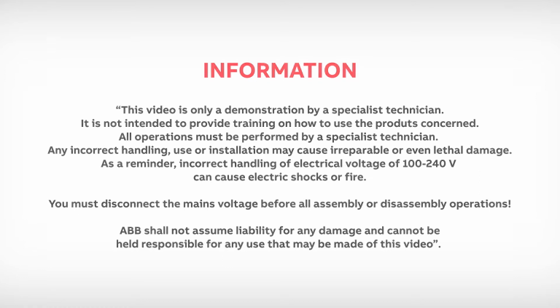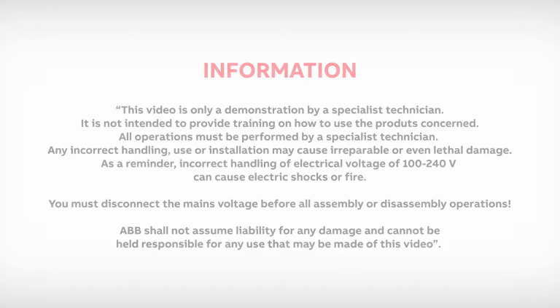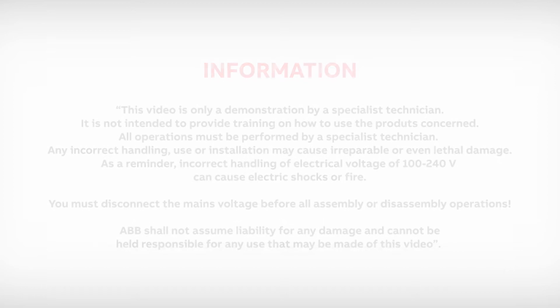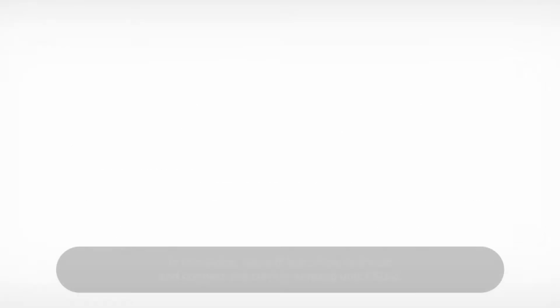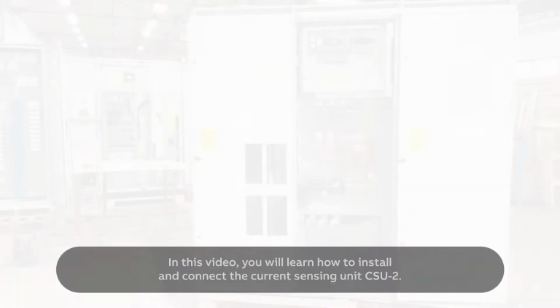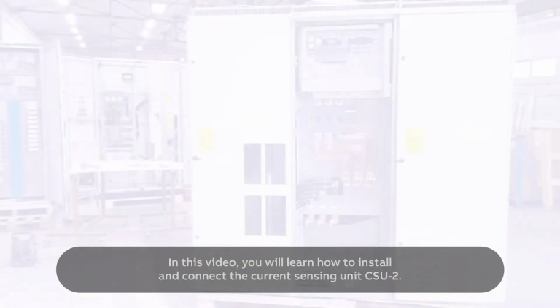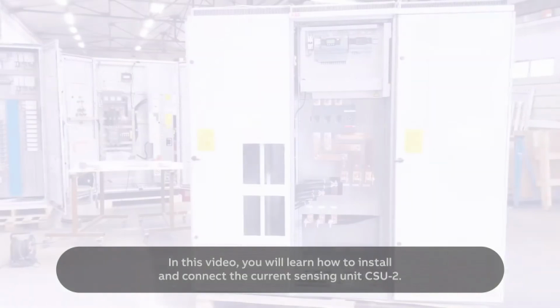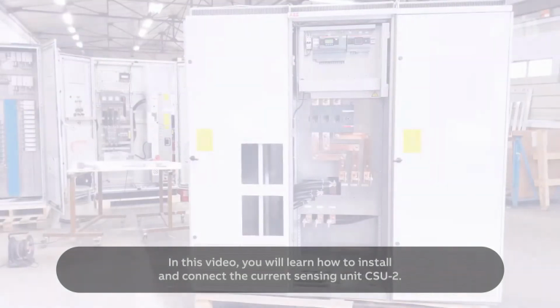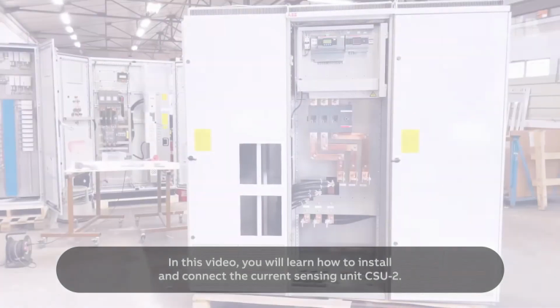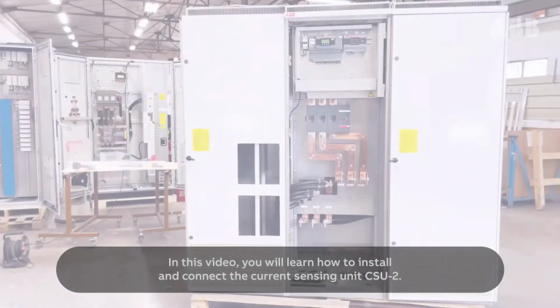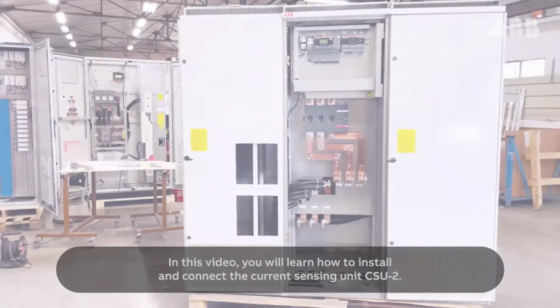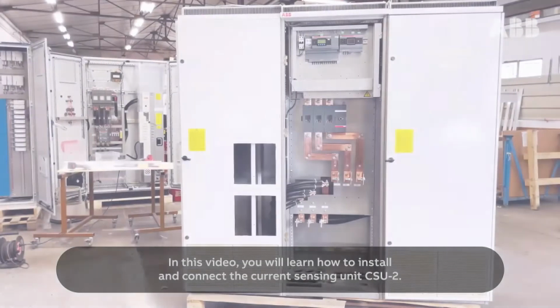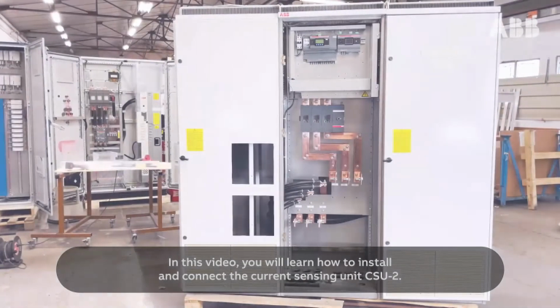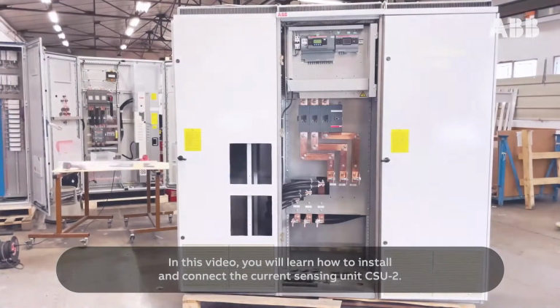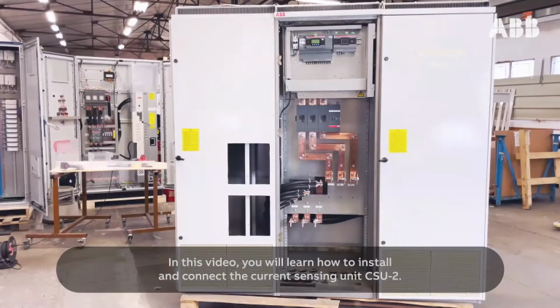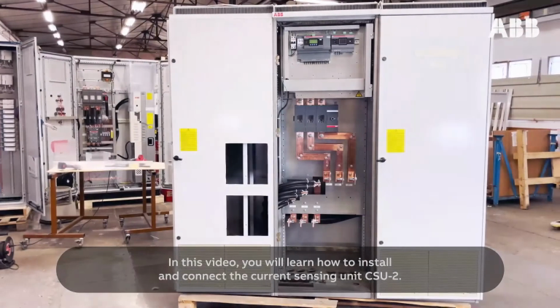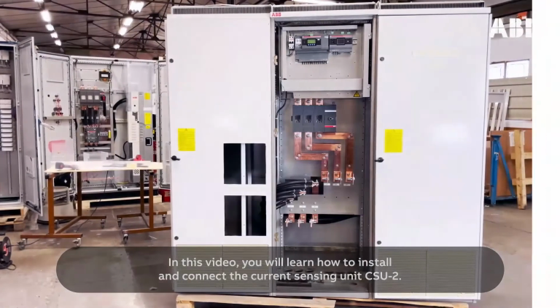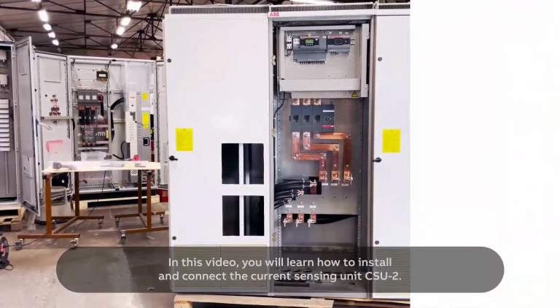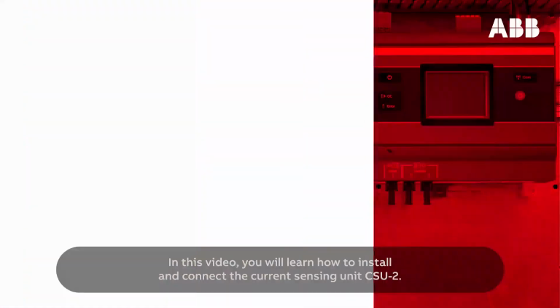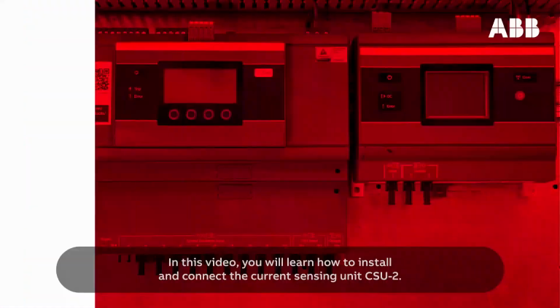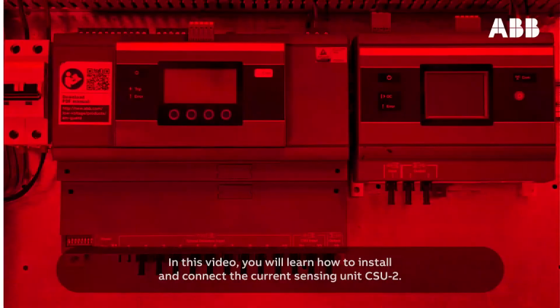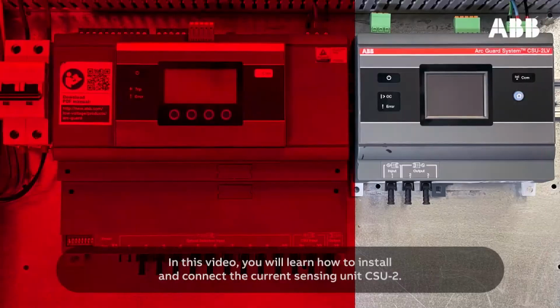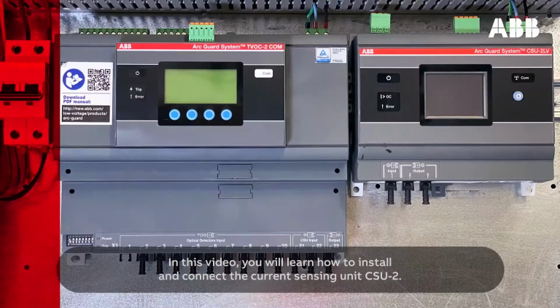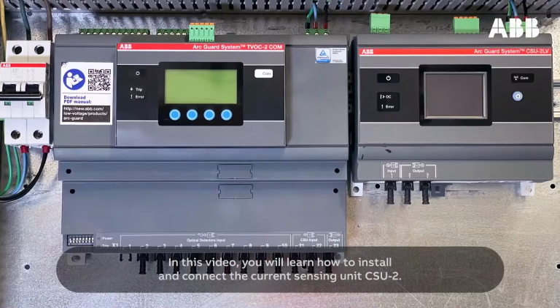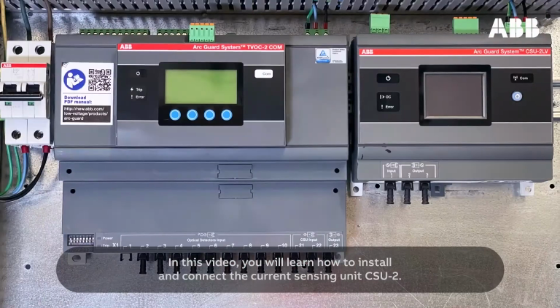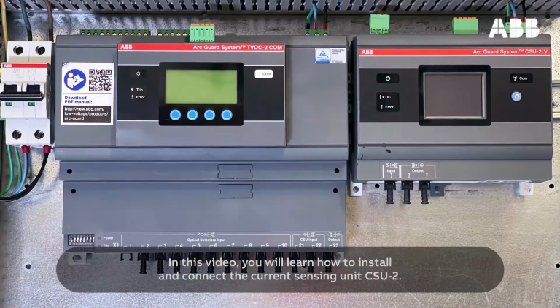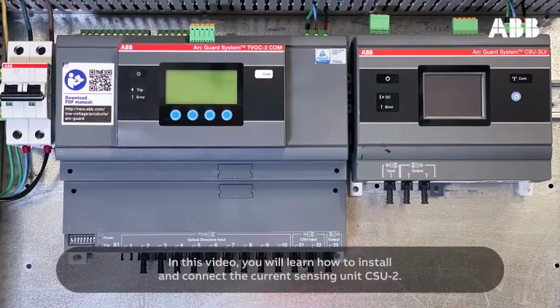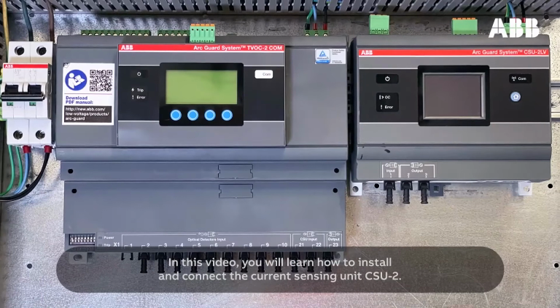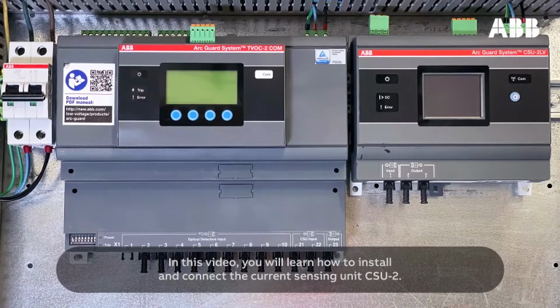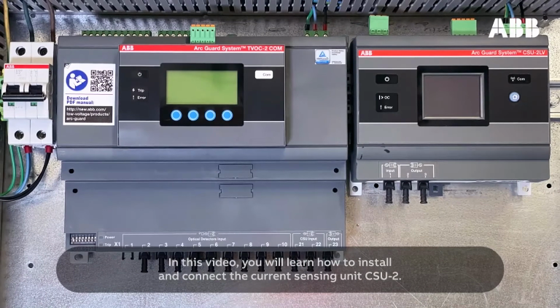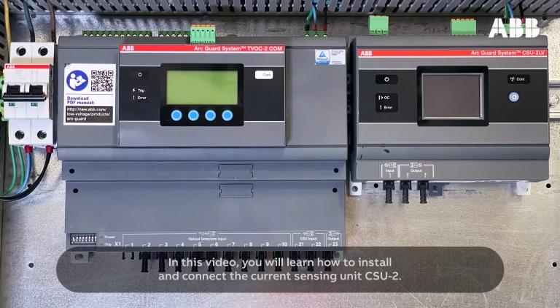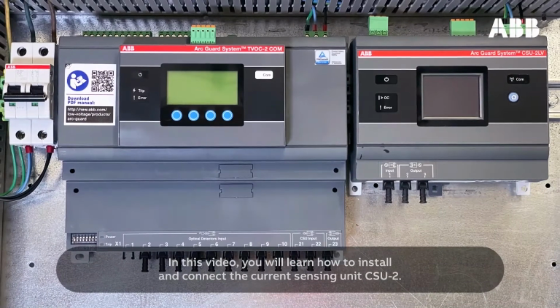In this video, you will learn how to install and connect the current sensing unit, CSU-2.